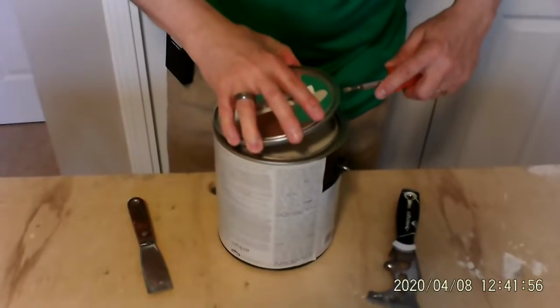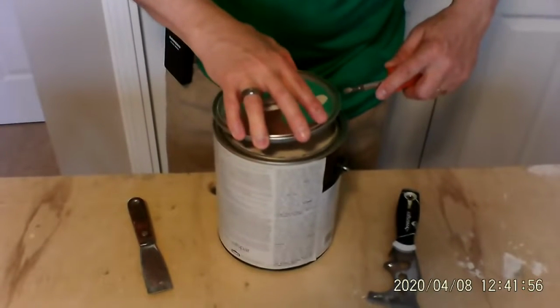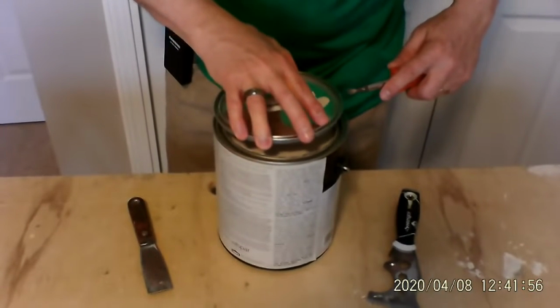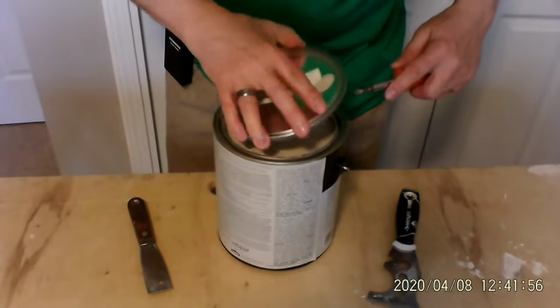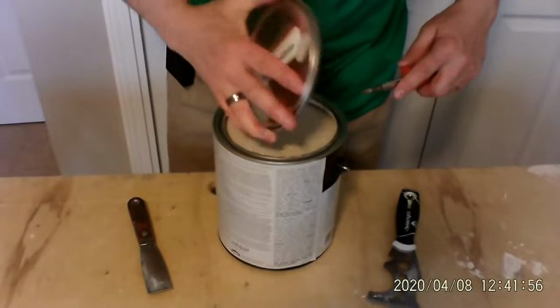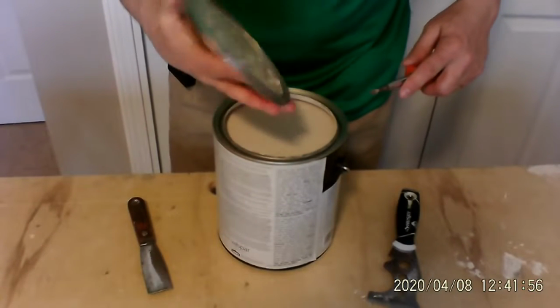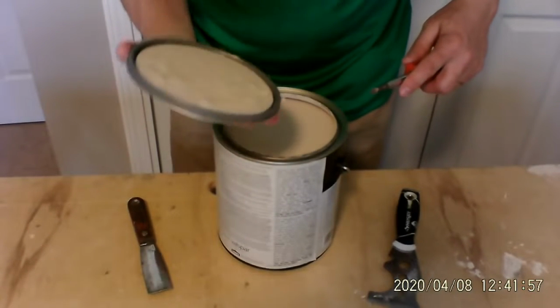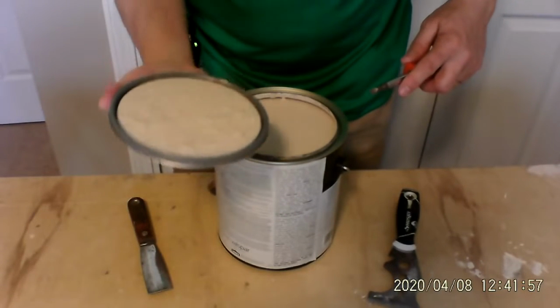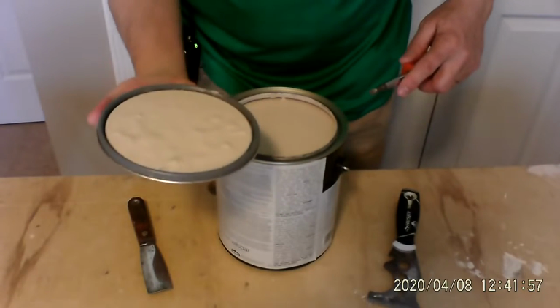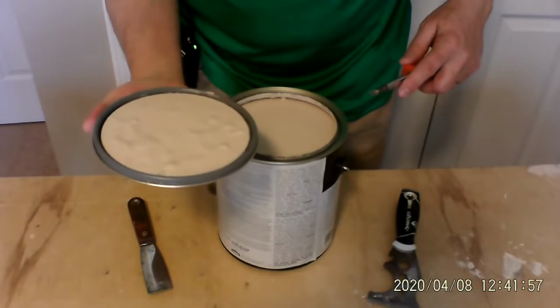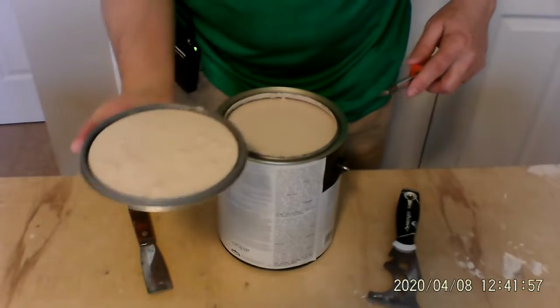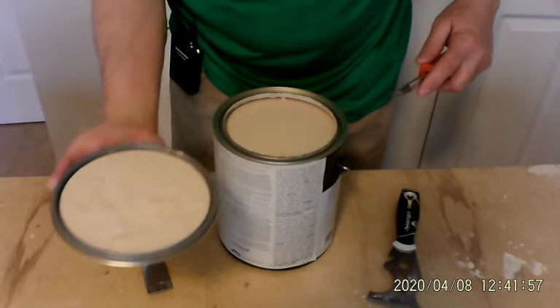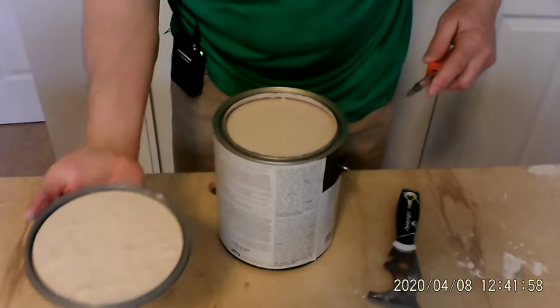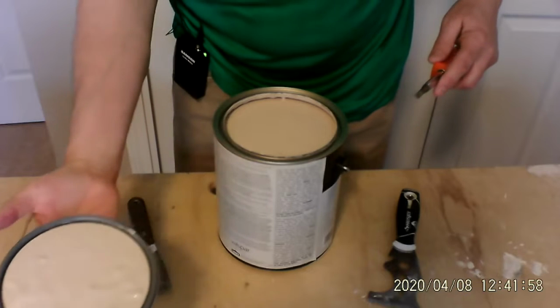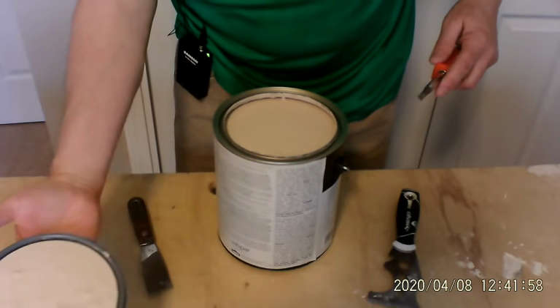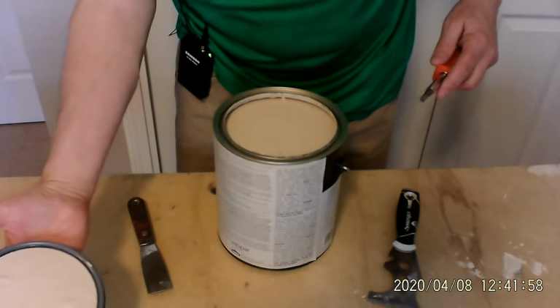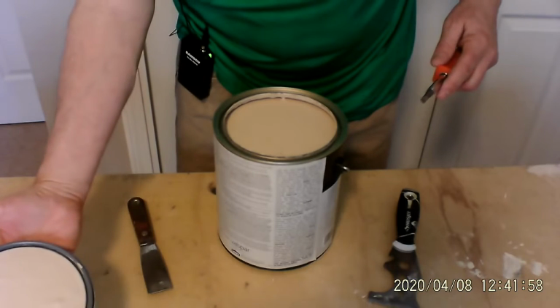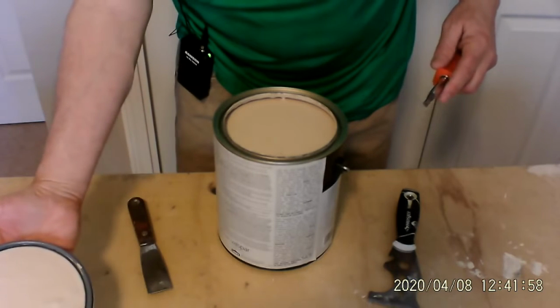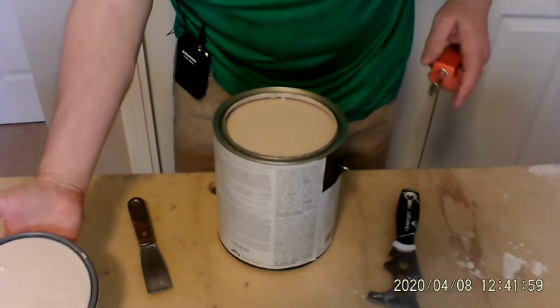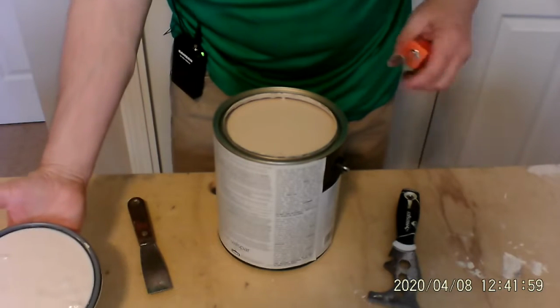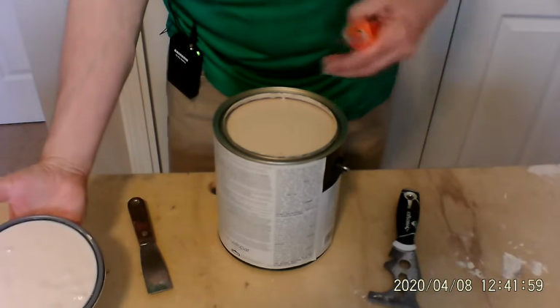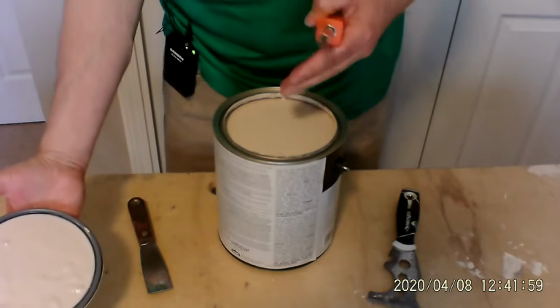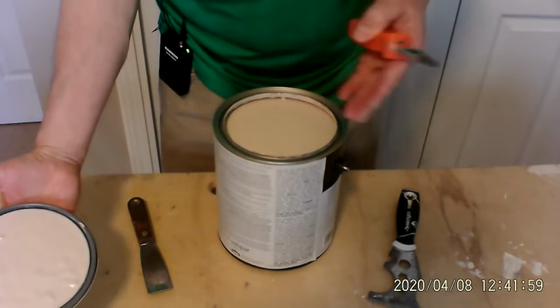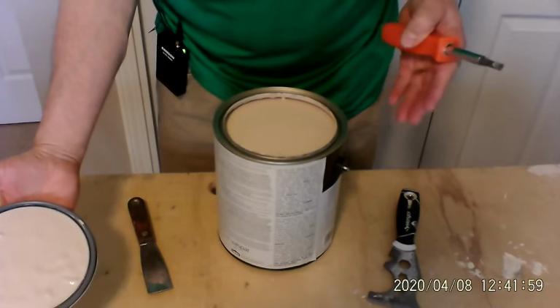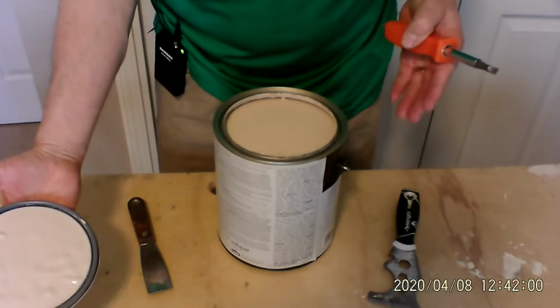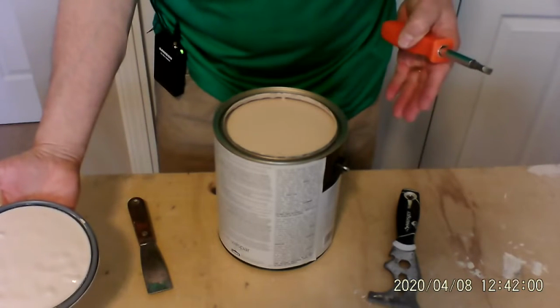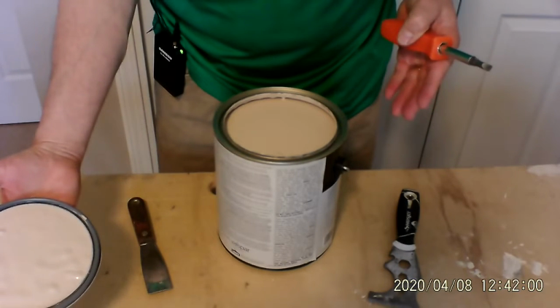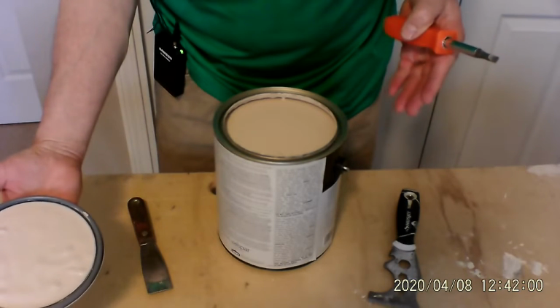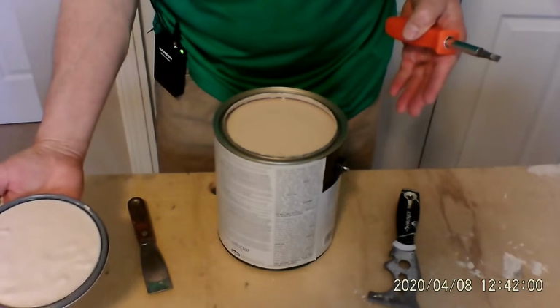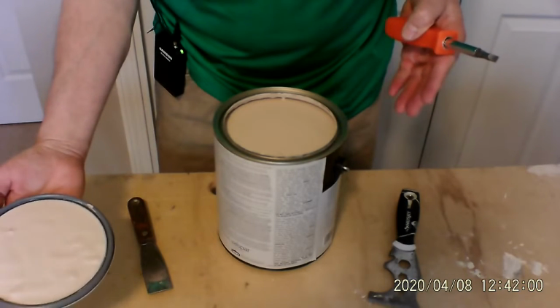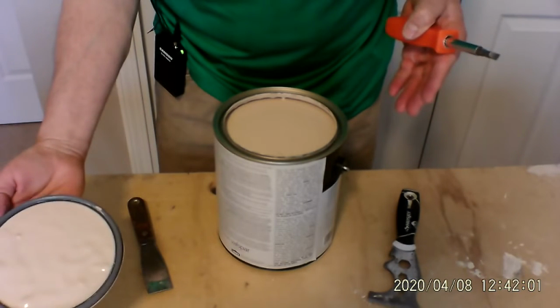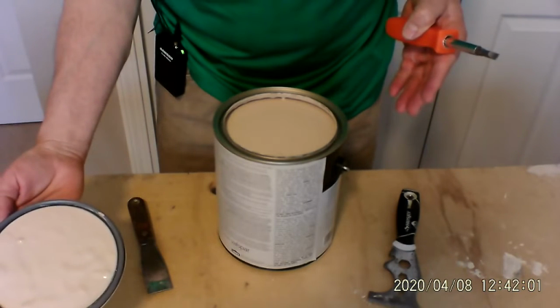Once the top comes off, you set it aside. You can pour your paint and you can start.